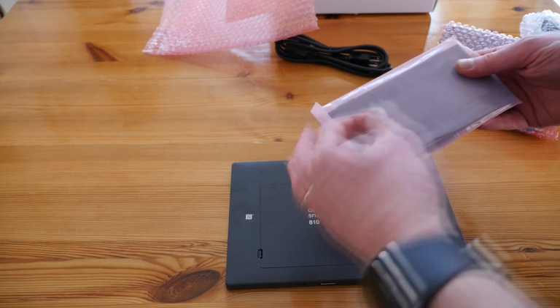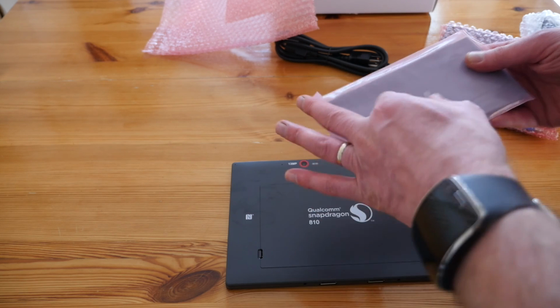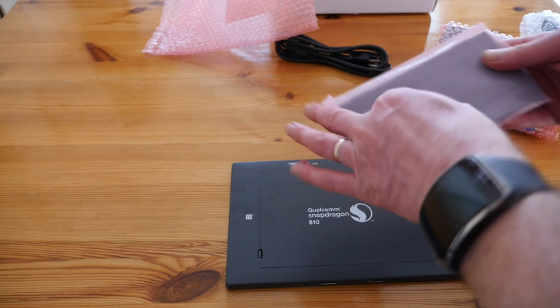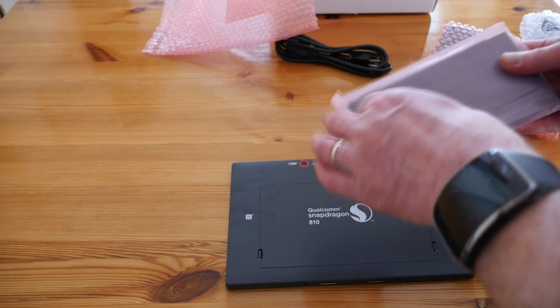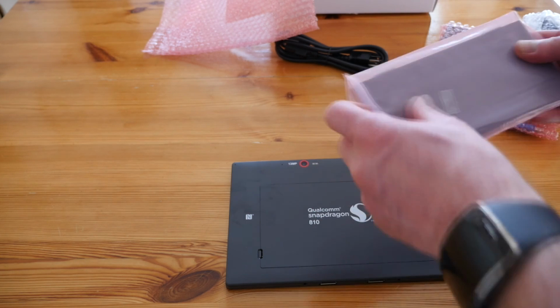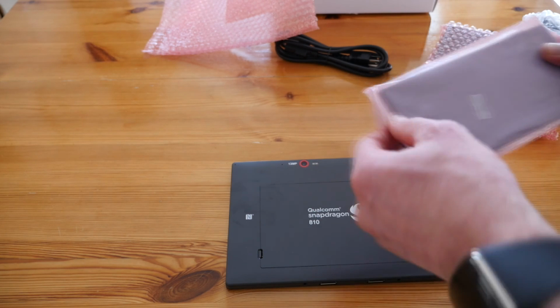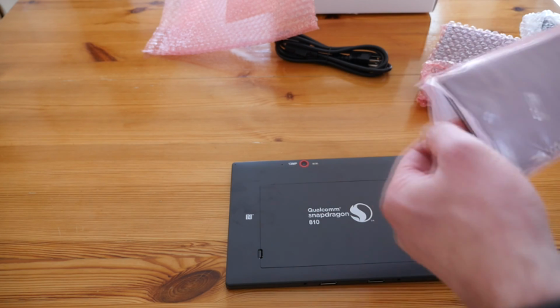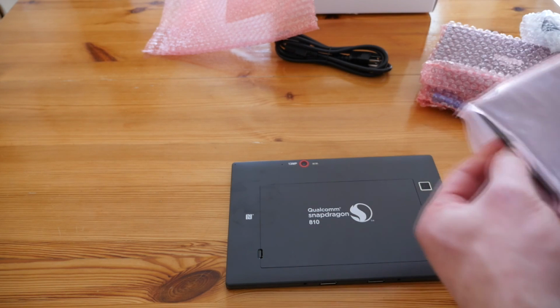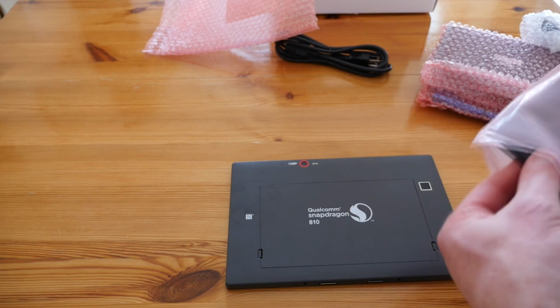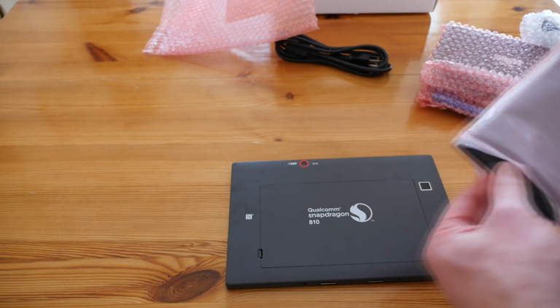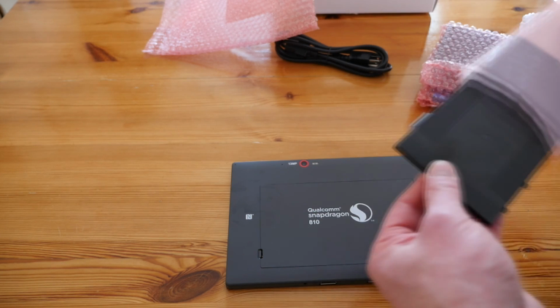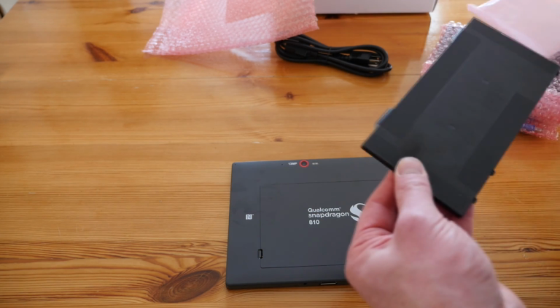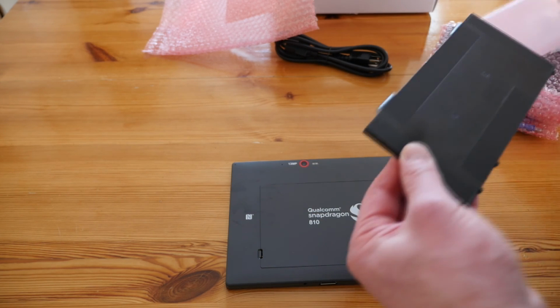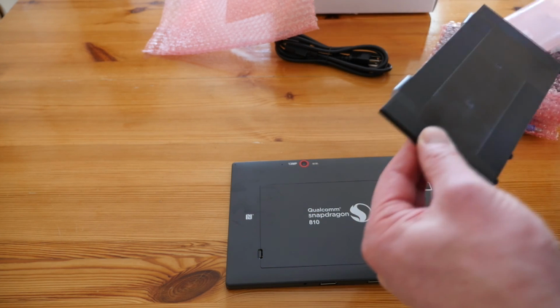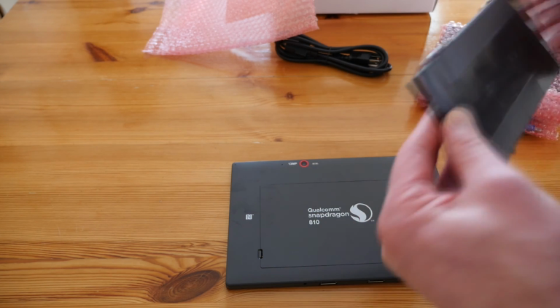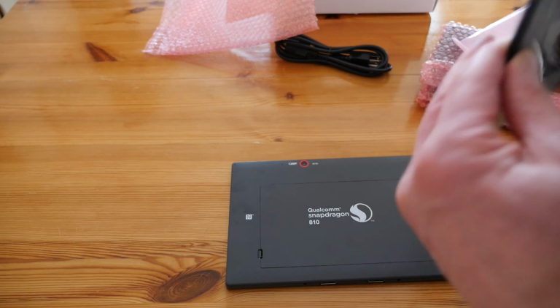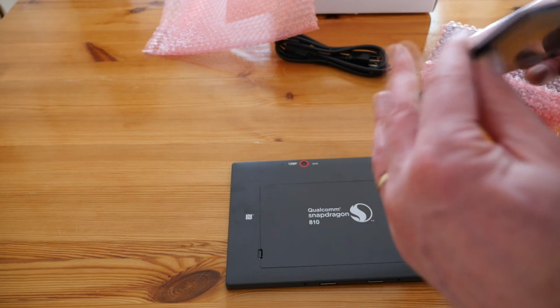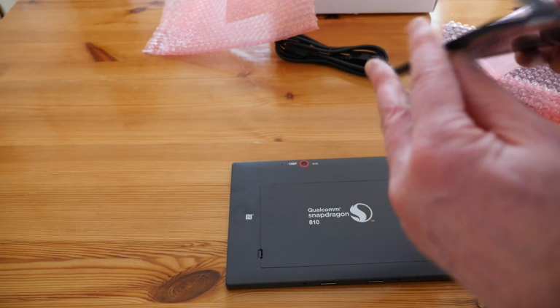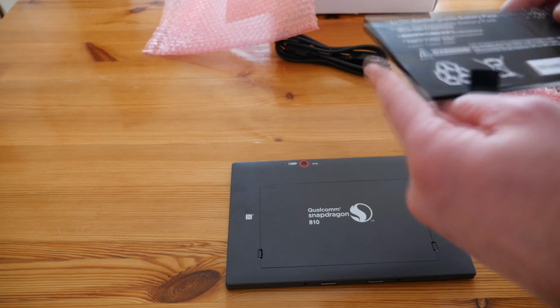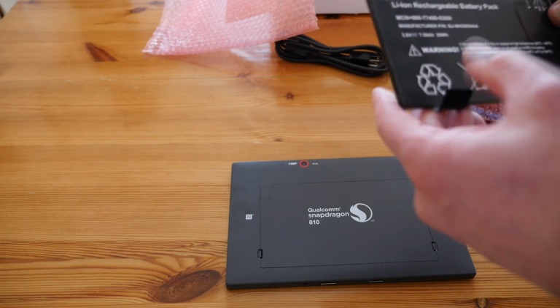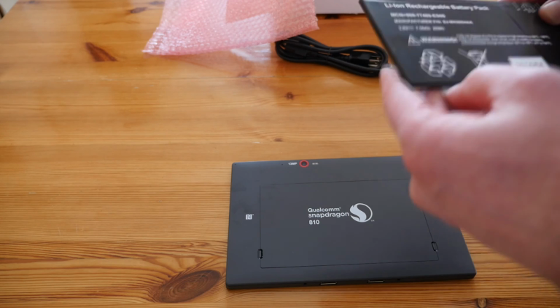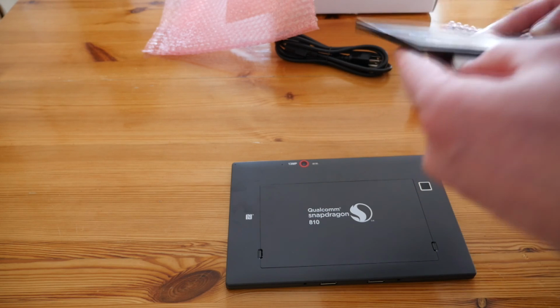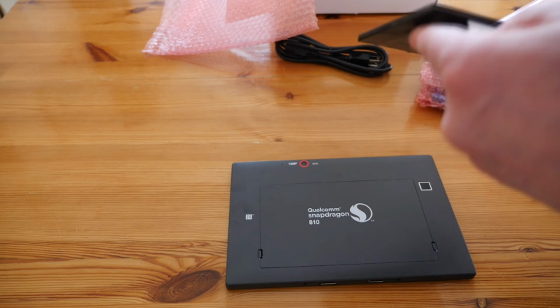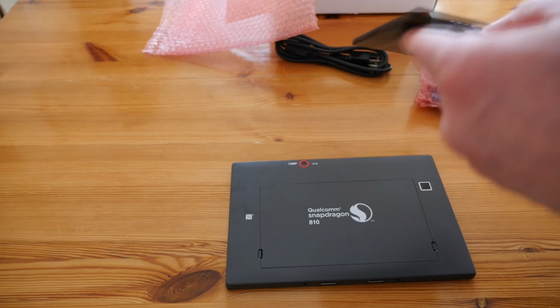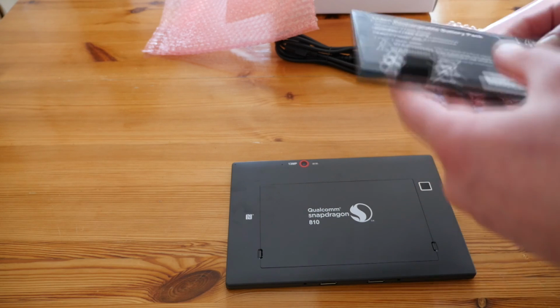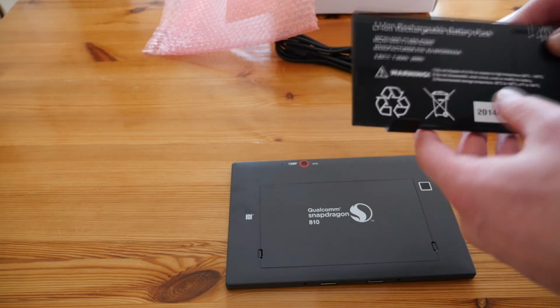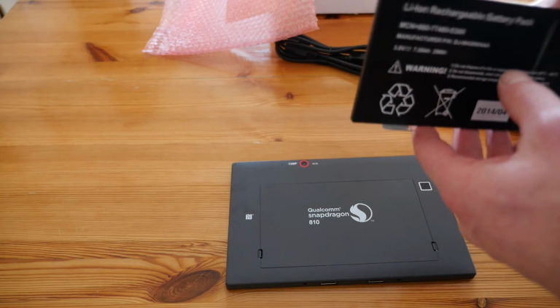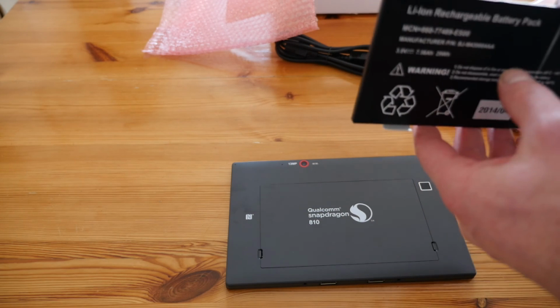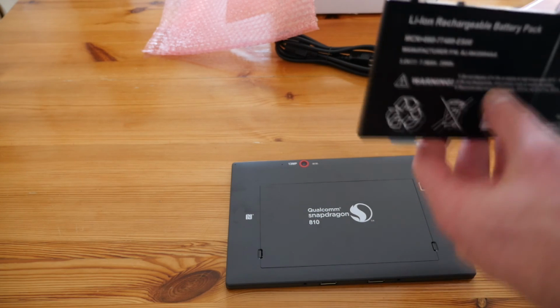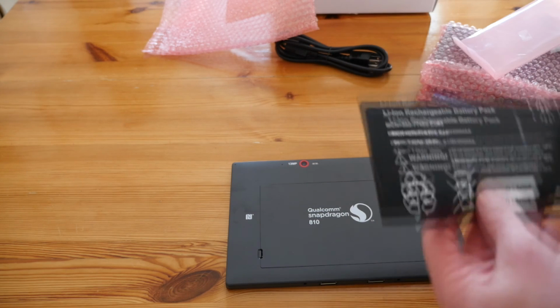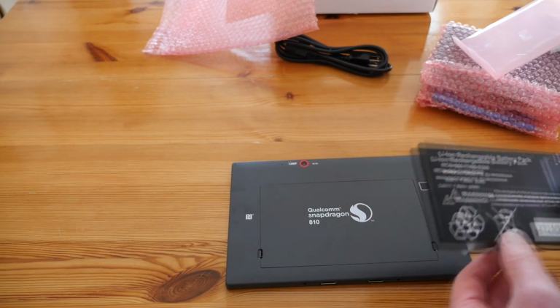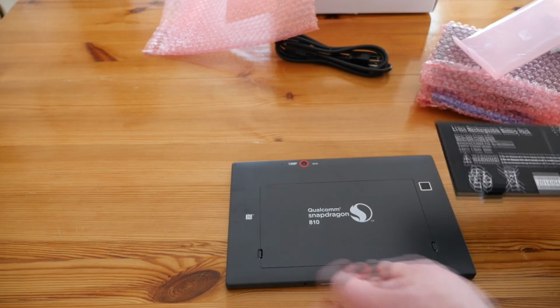It's a 7.5Ah battery. Now, this is going to need to drive the 4K display, so we can't expect an extremely long battery life out of this.